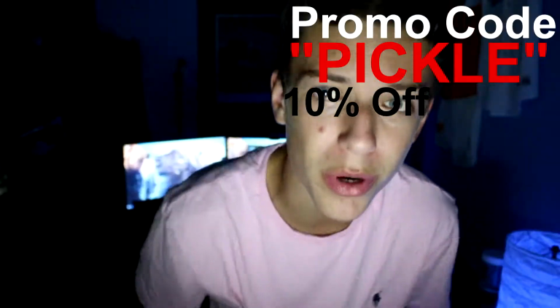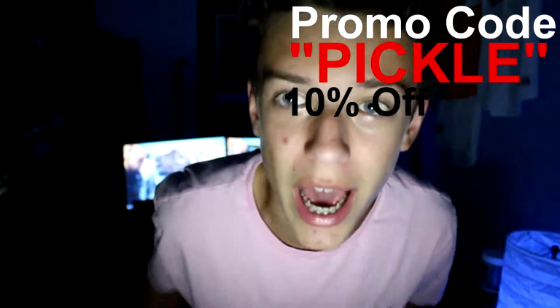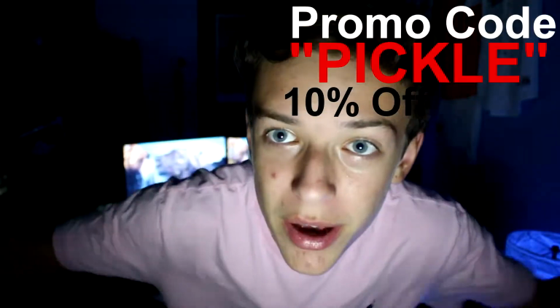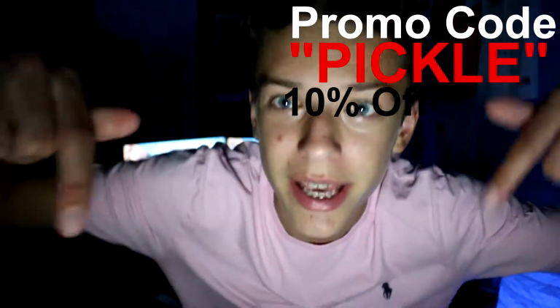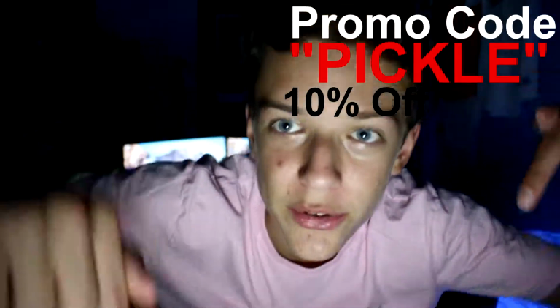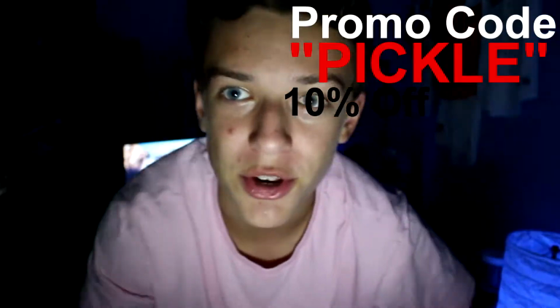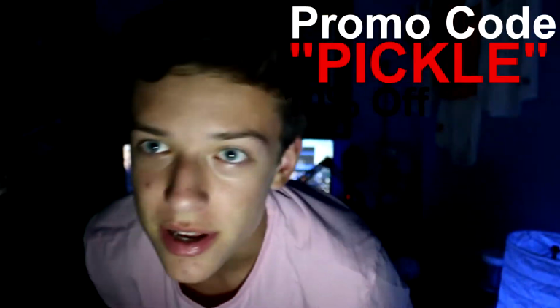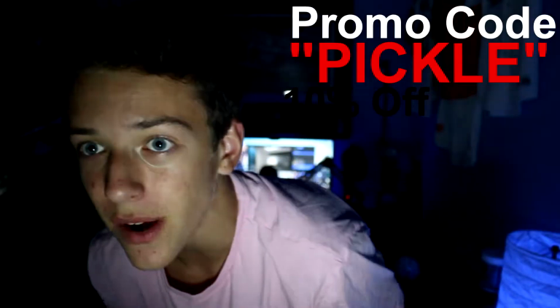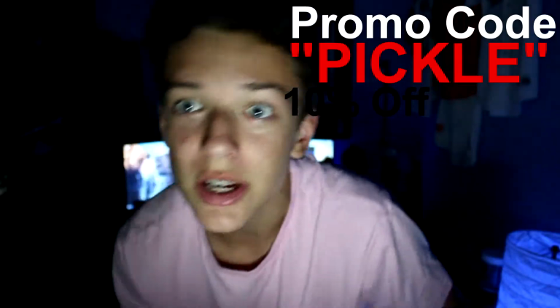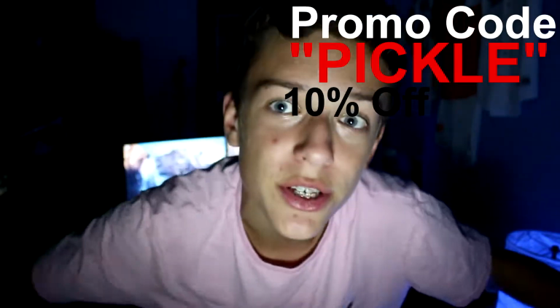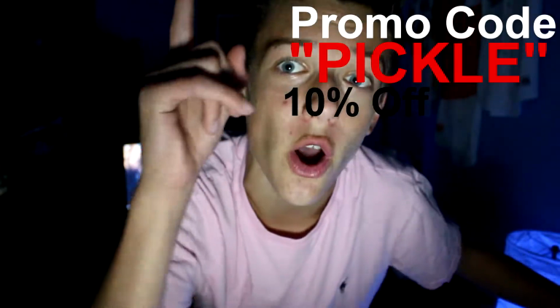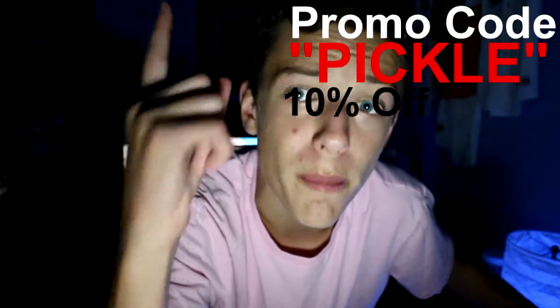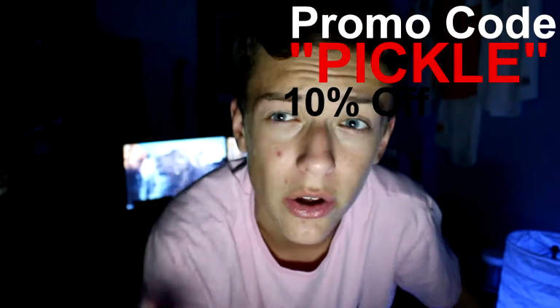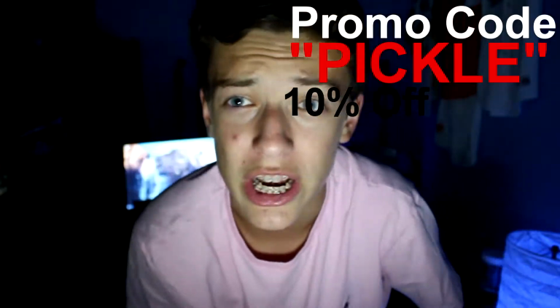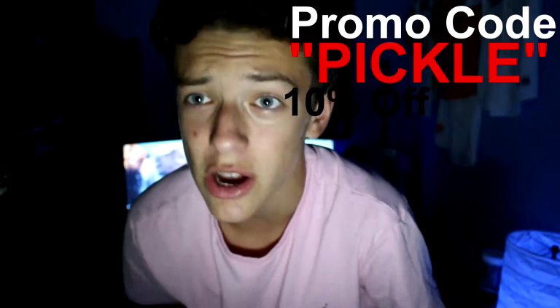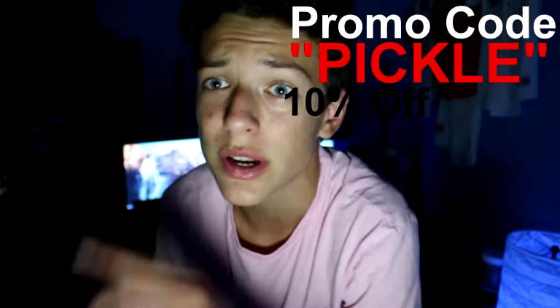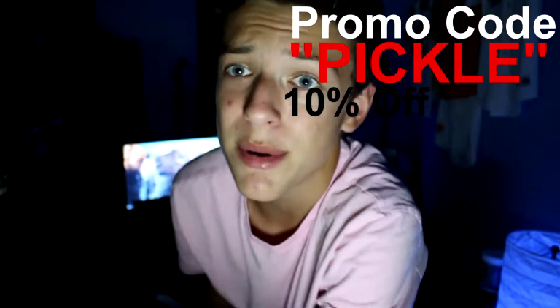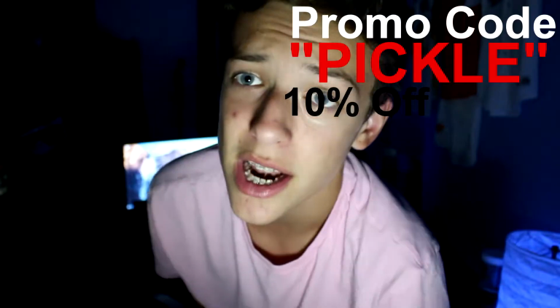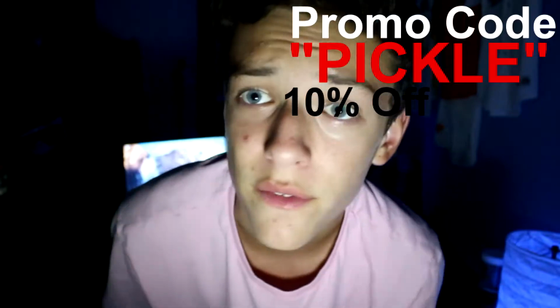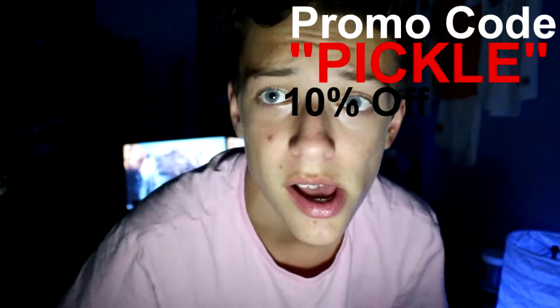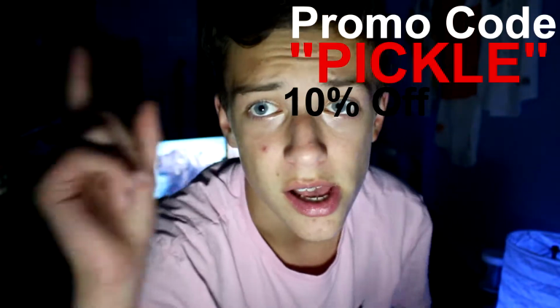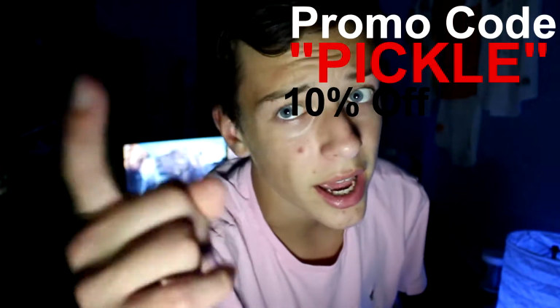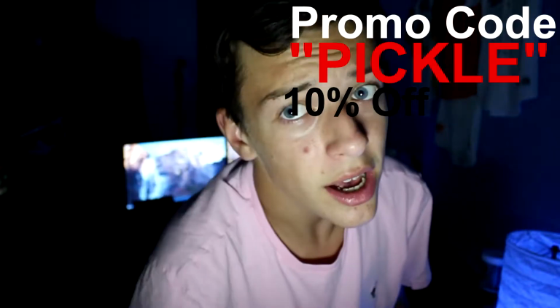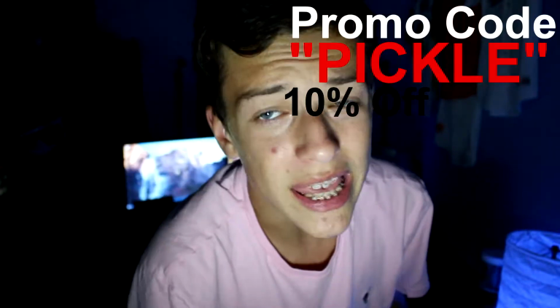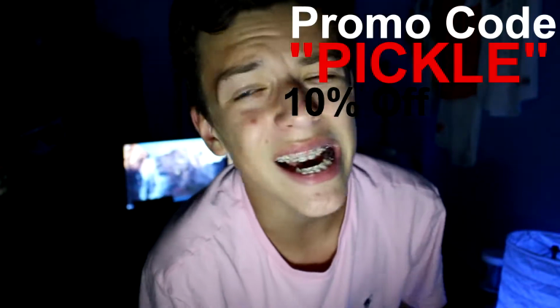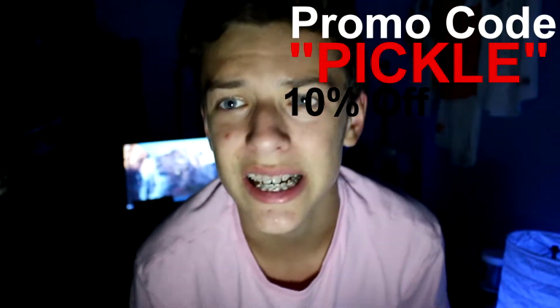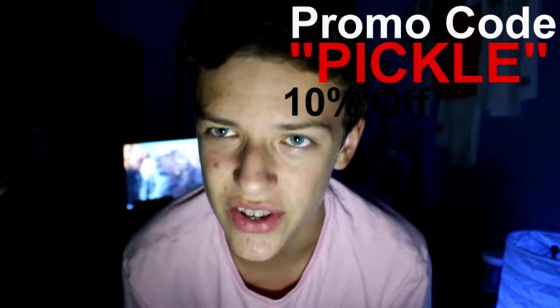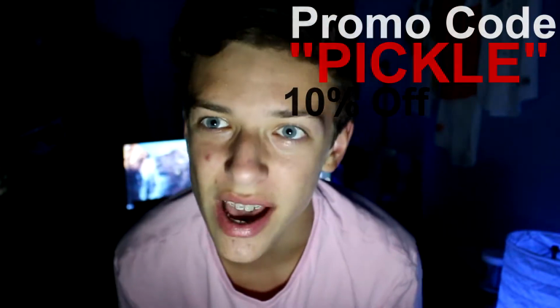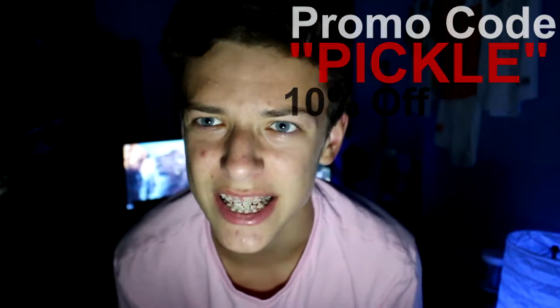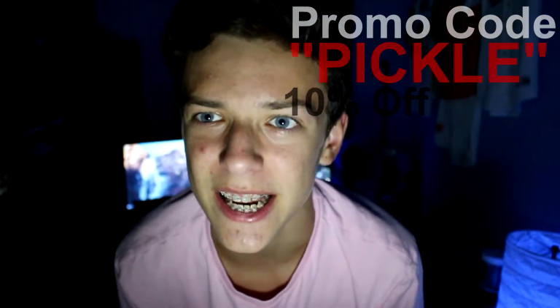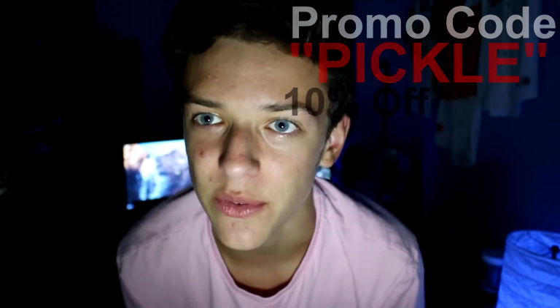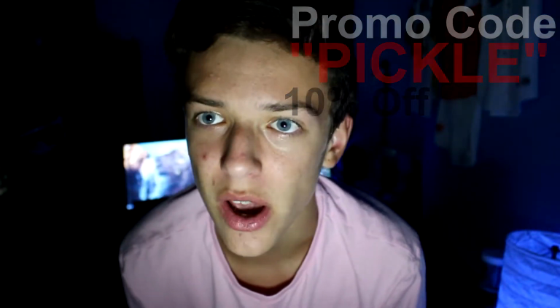One more time, link in the description to GTA5Service. Use code PICCLE at checkout for 10% off. See you guys in the next video.